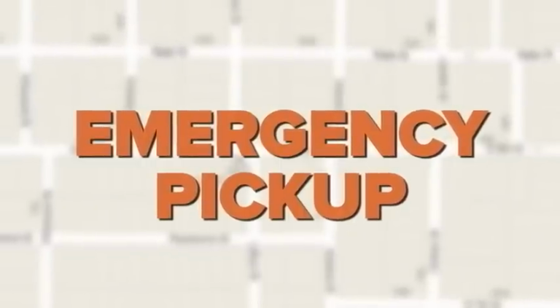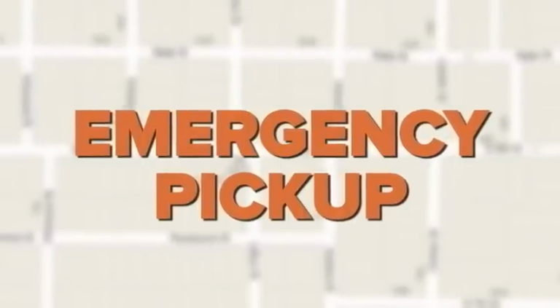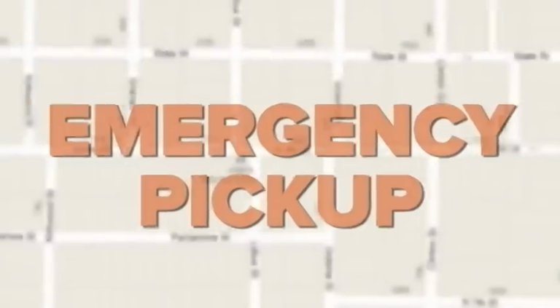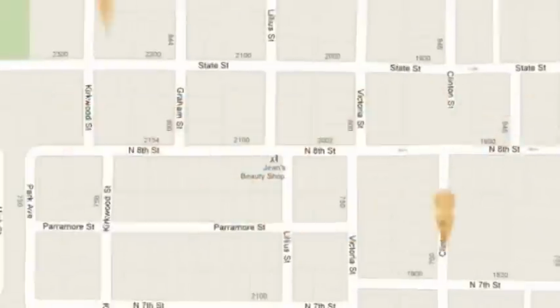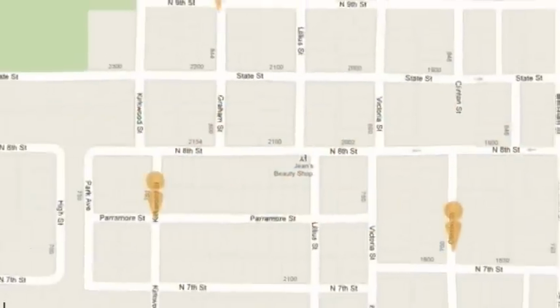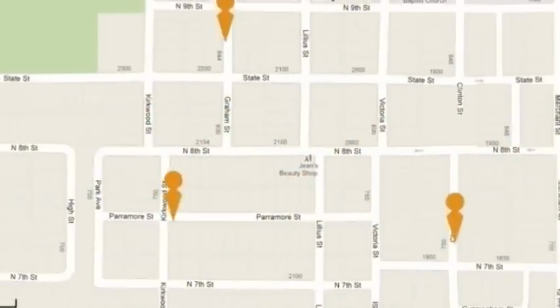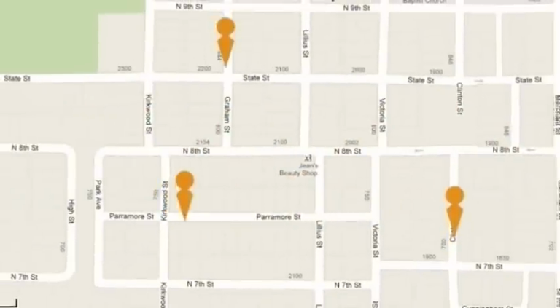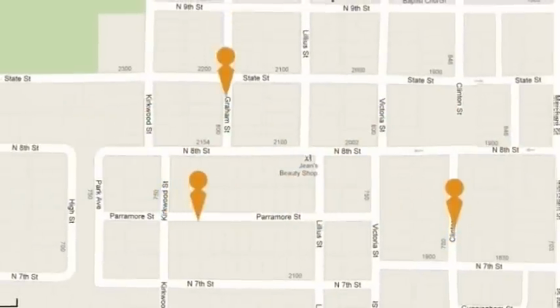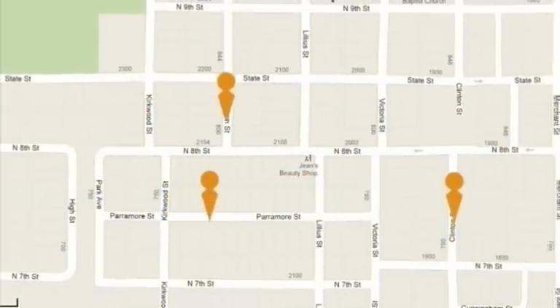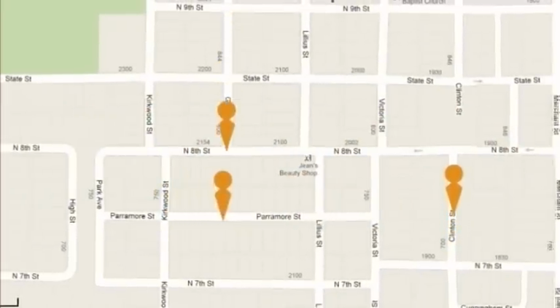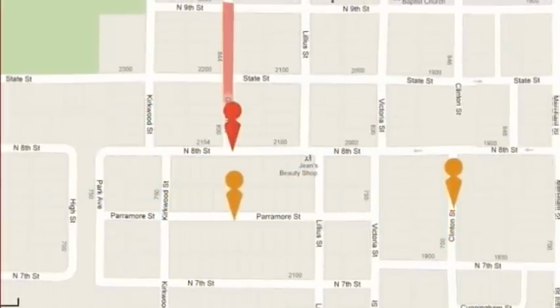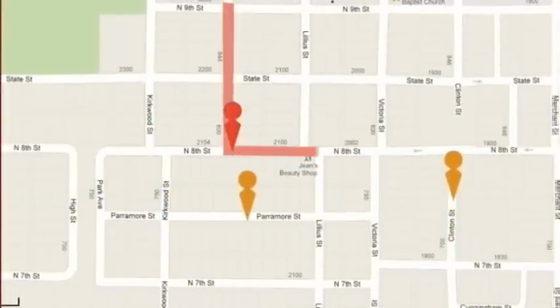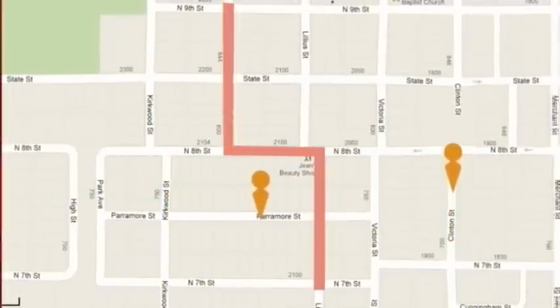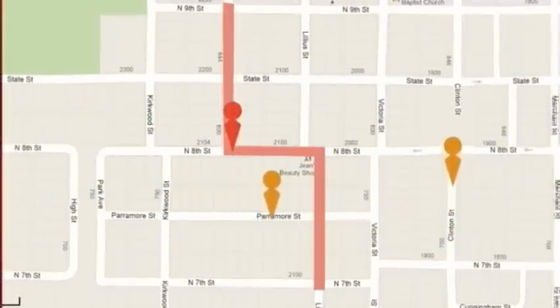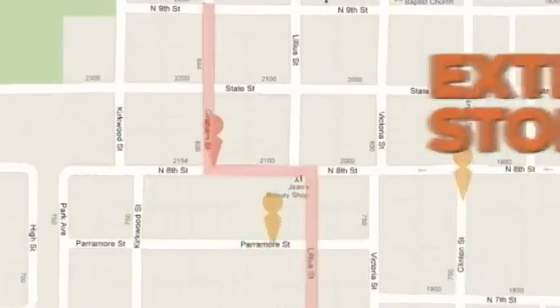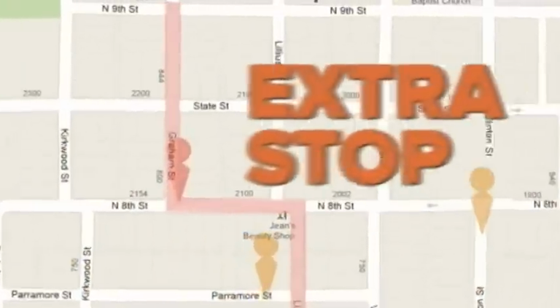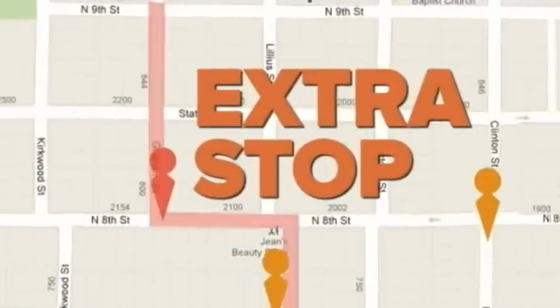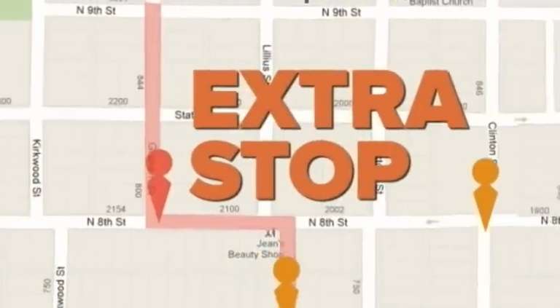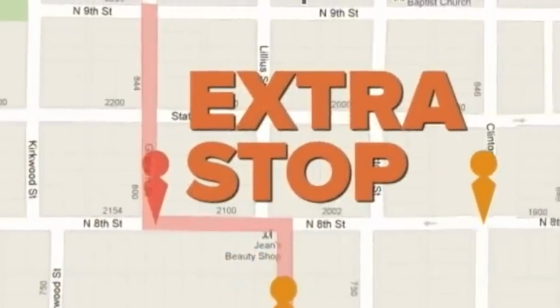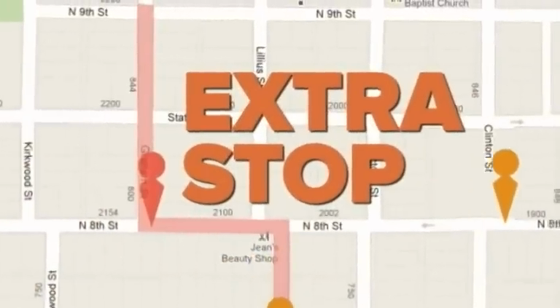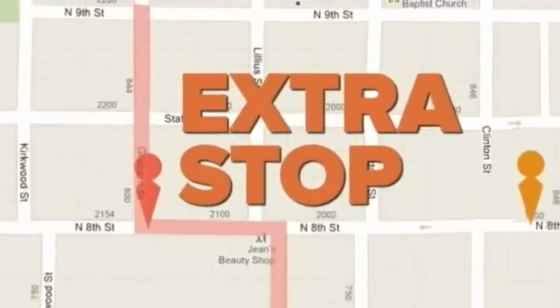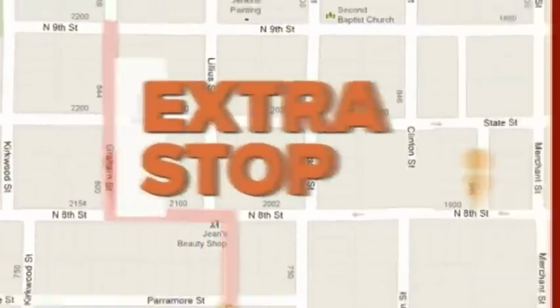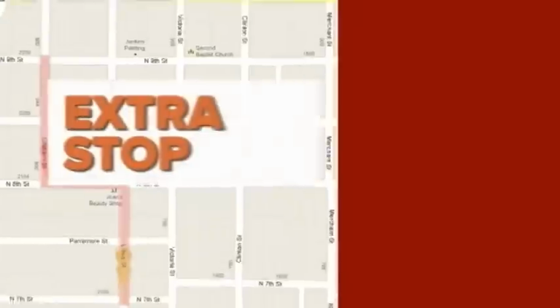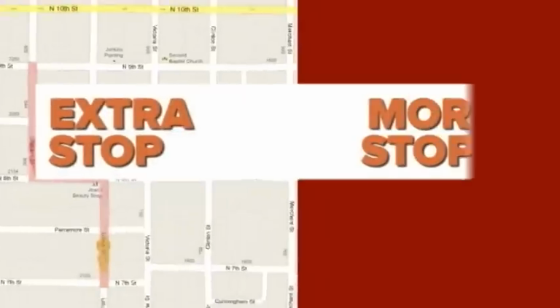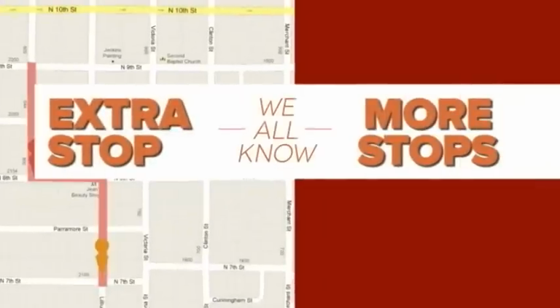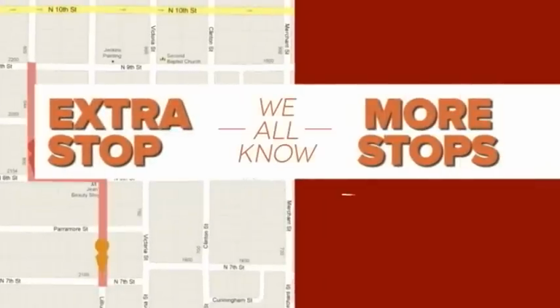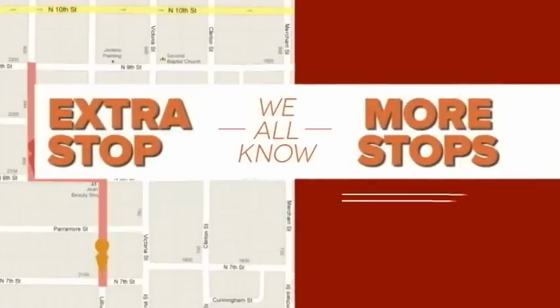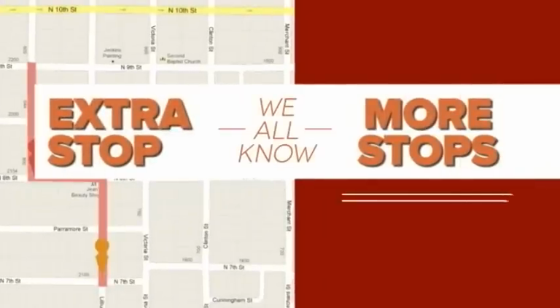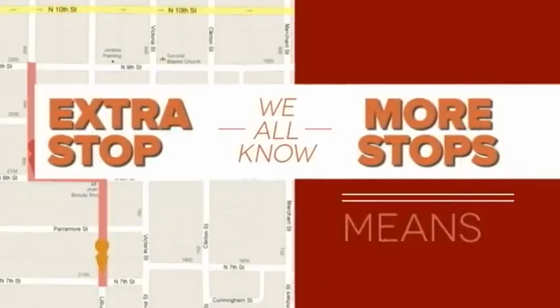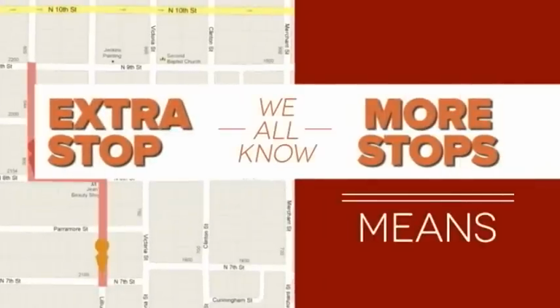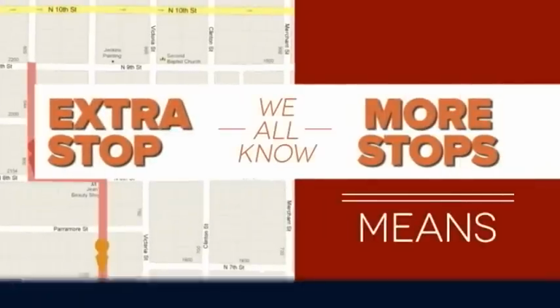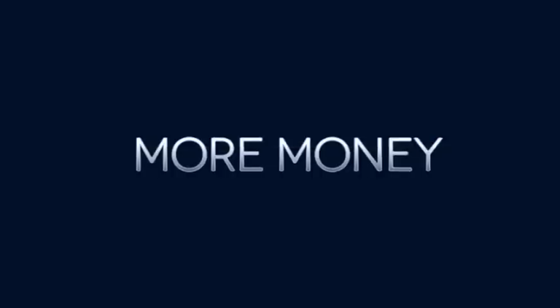If you need to make an emergency pickup during the day, our application can choose the closest driver who can make that extra stop. And we all know more stops means more money.